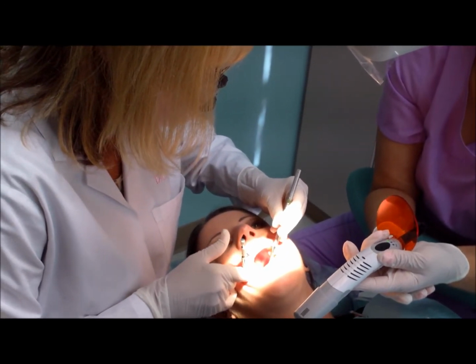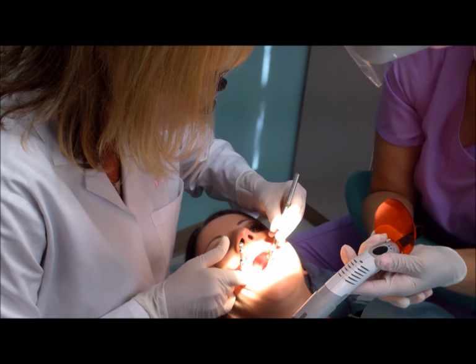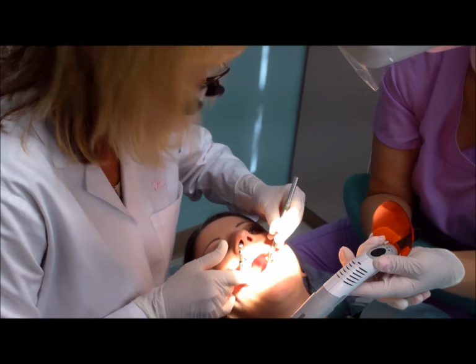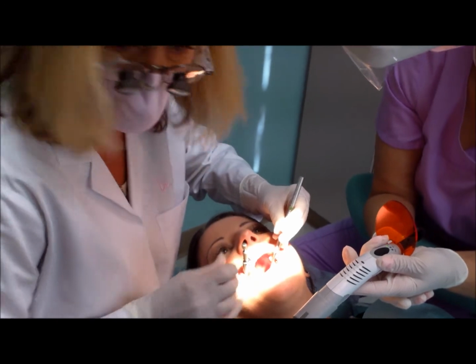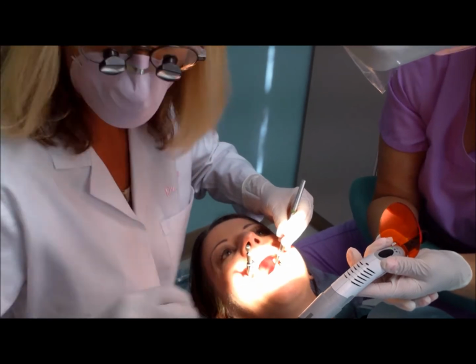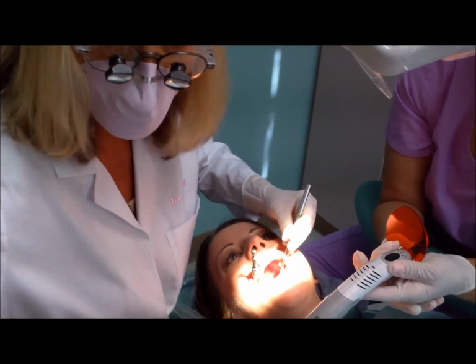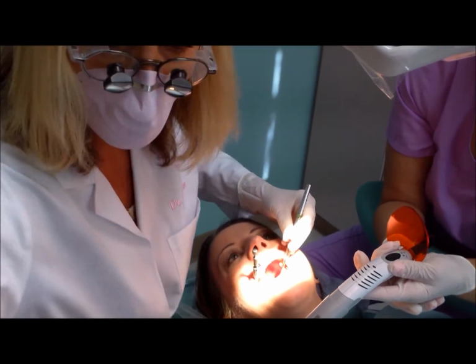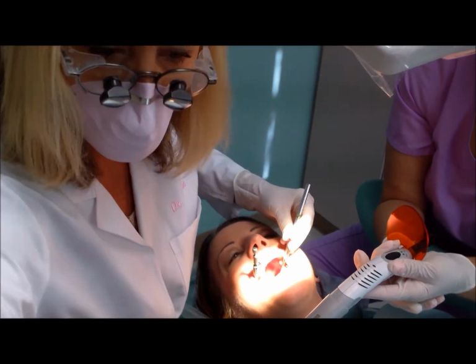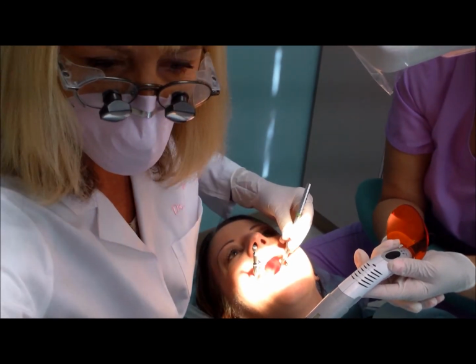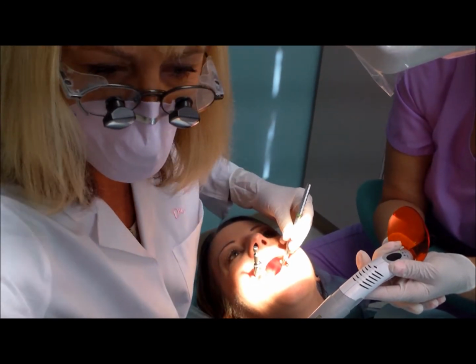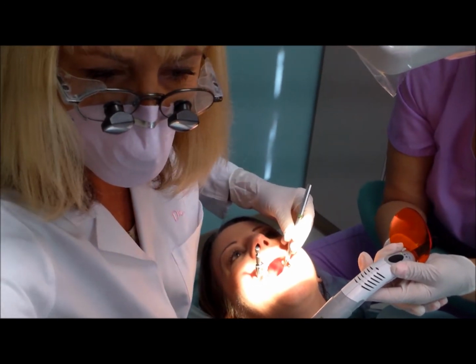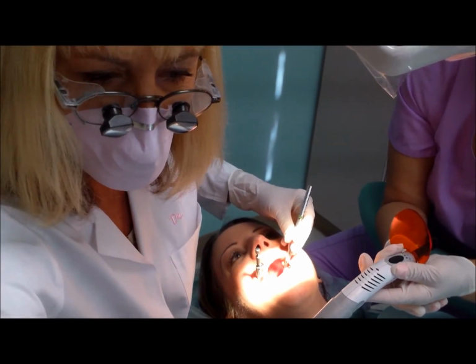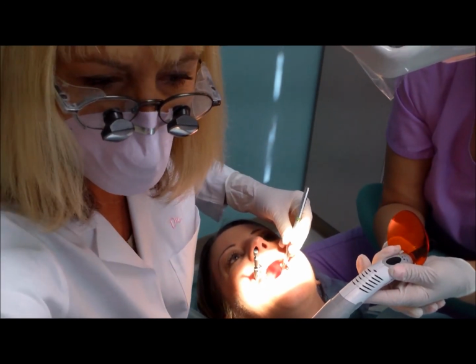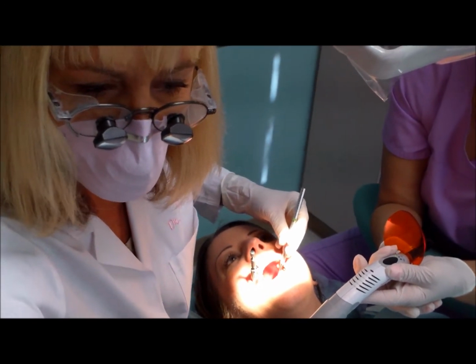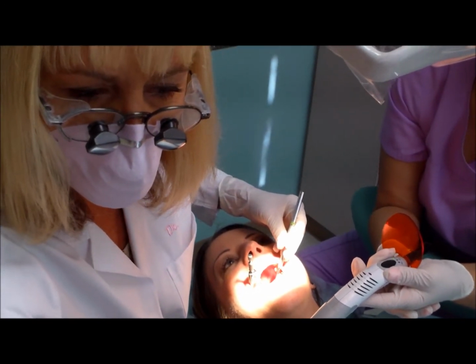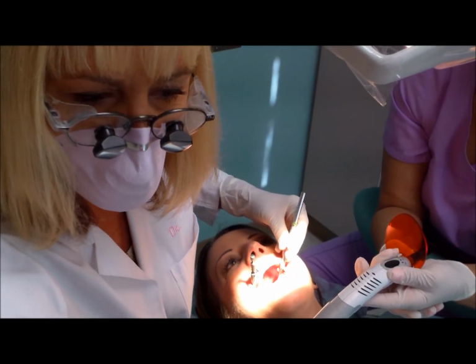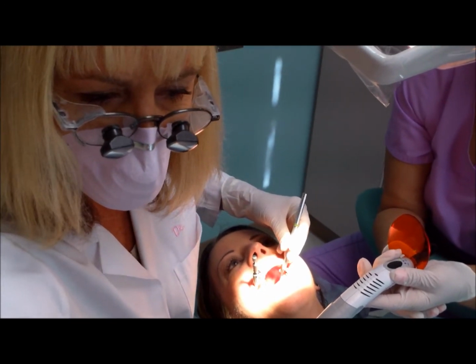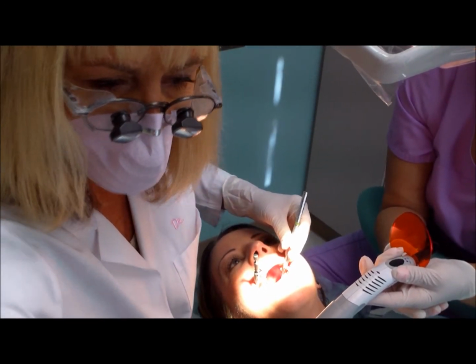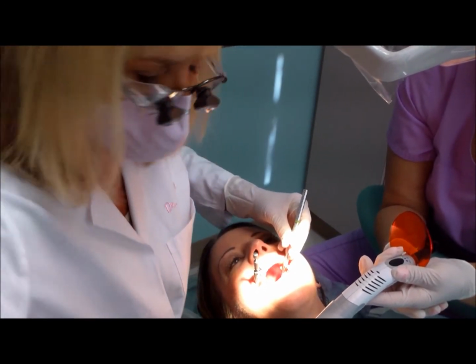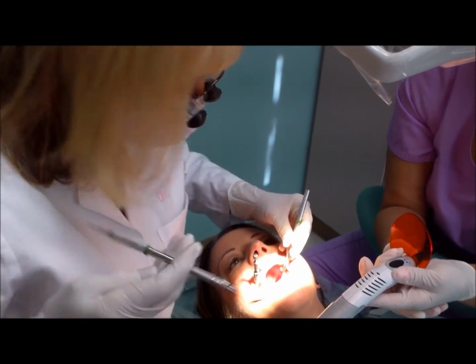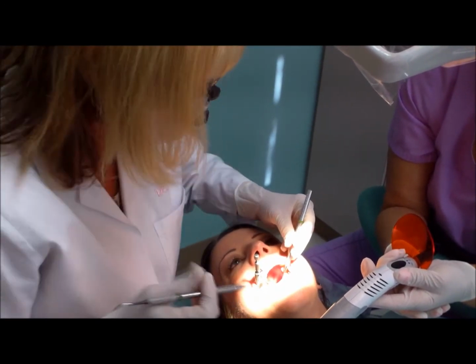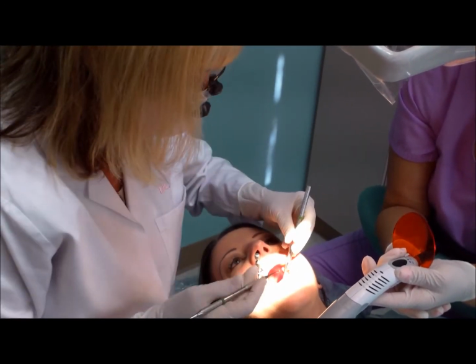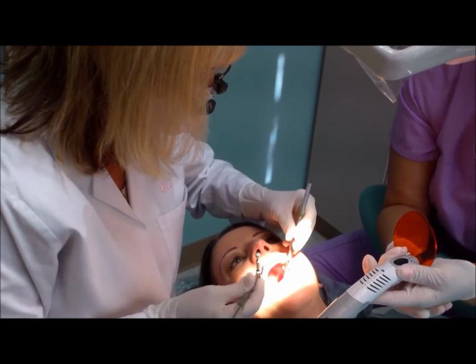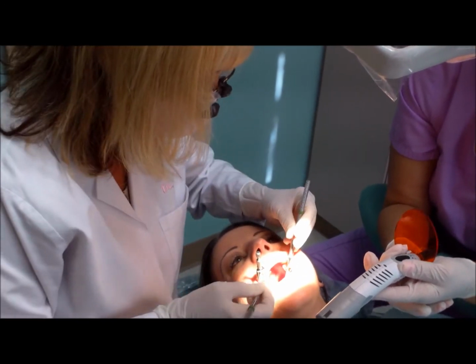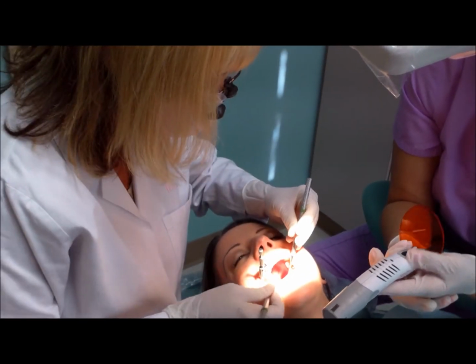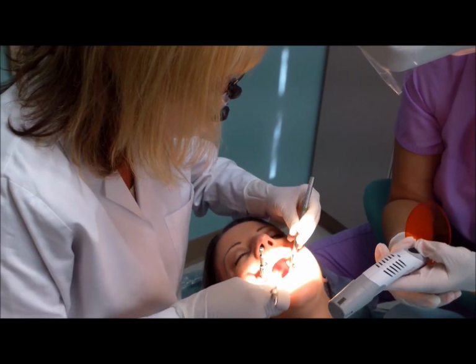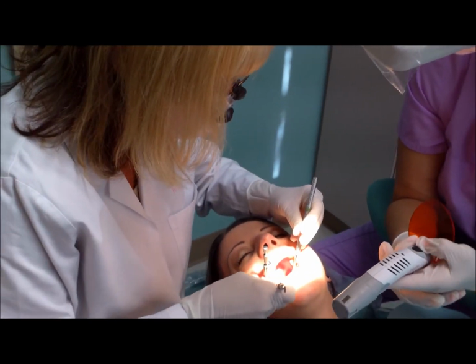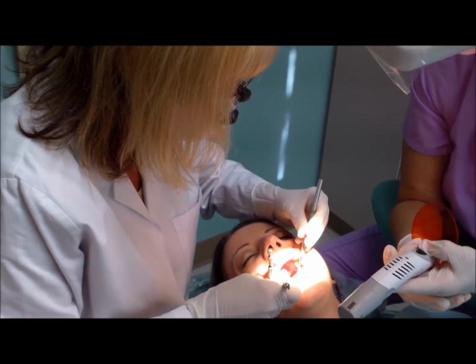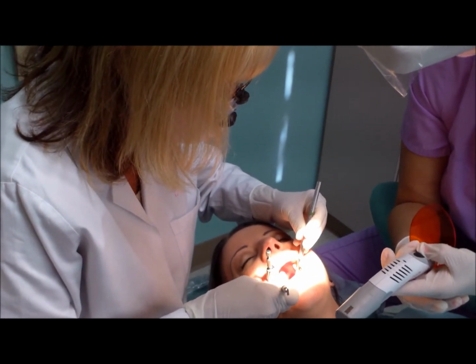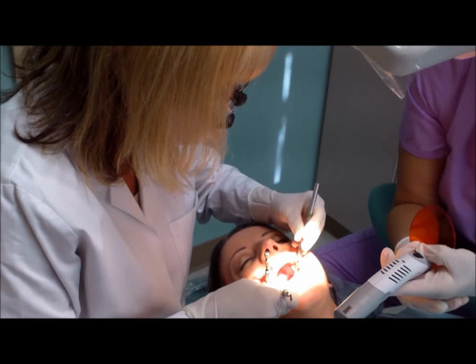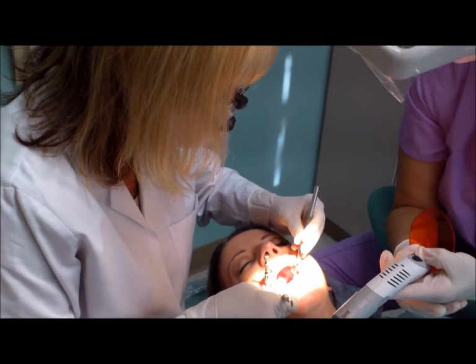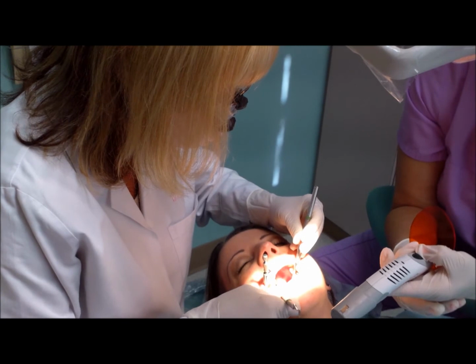And we fill the tooth perfectly, then shape it a bit before it hardens.